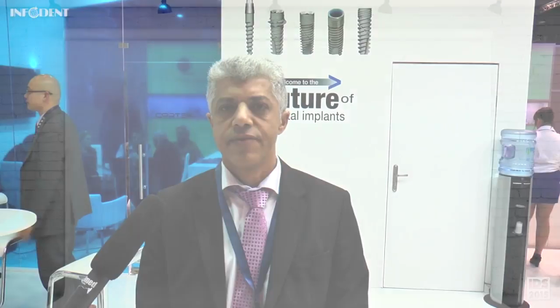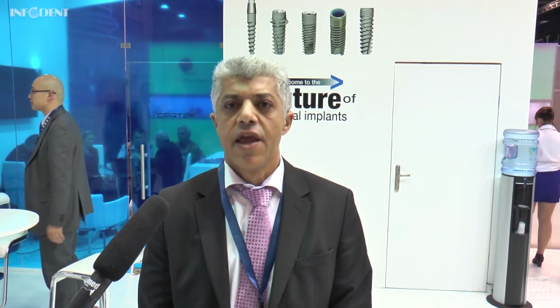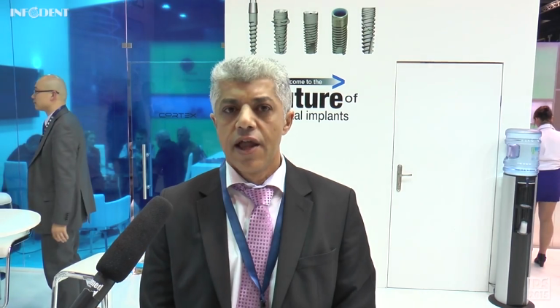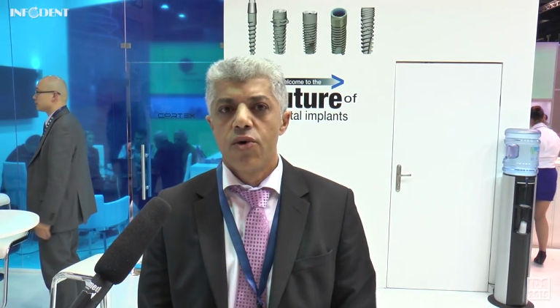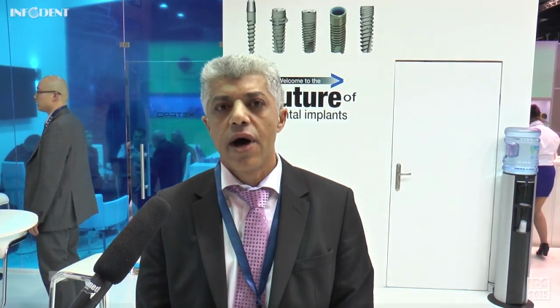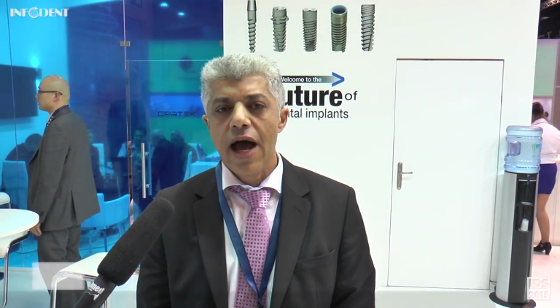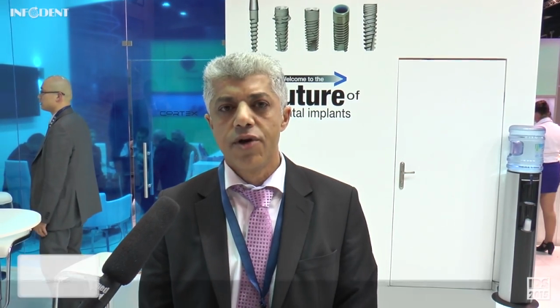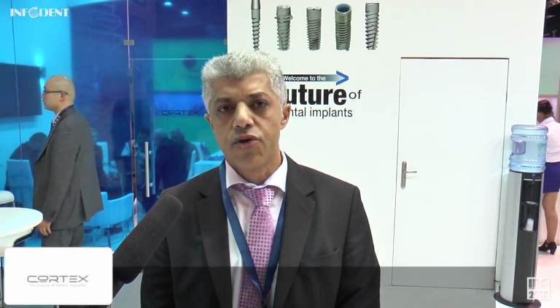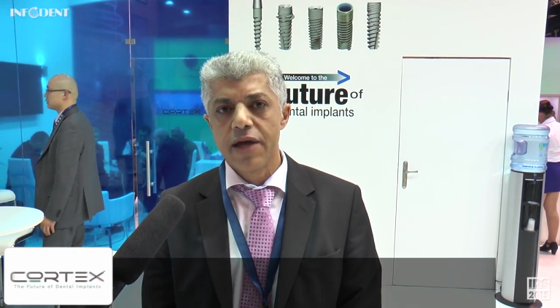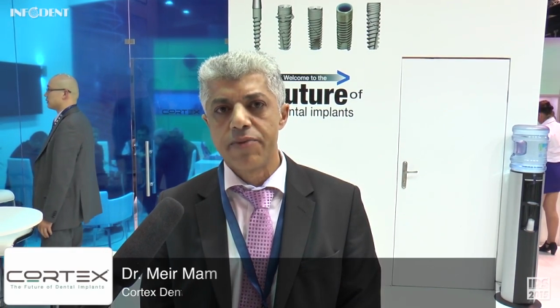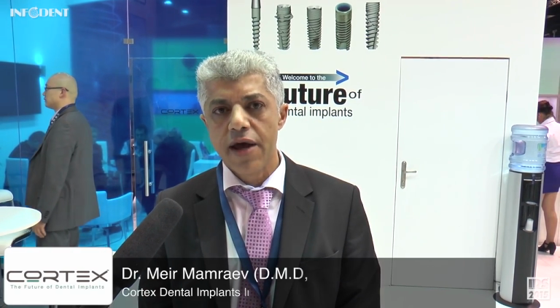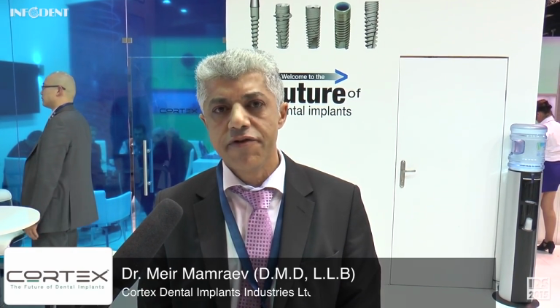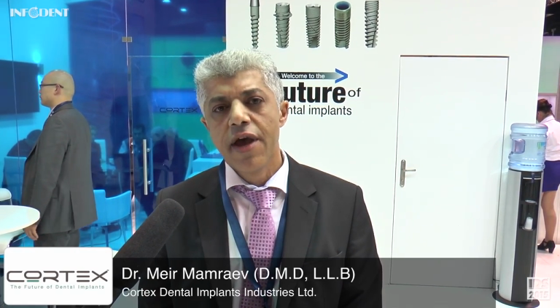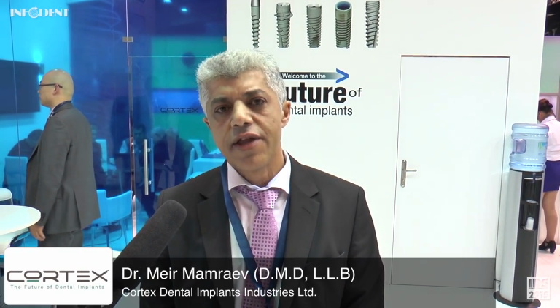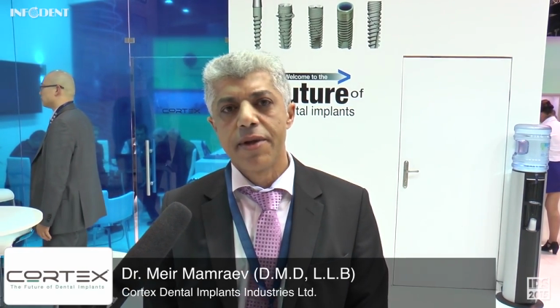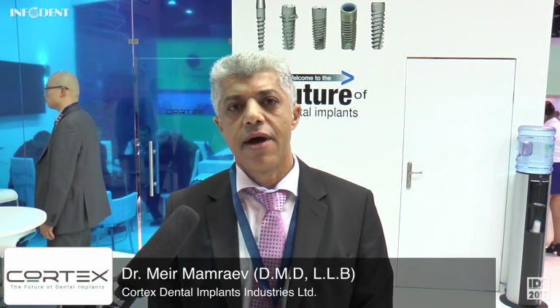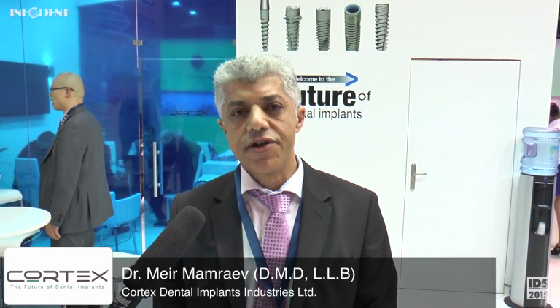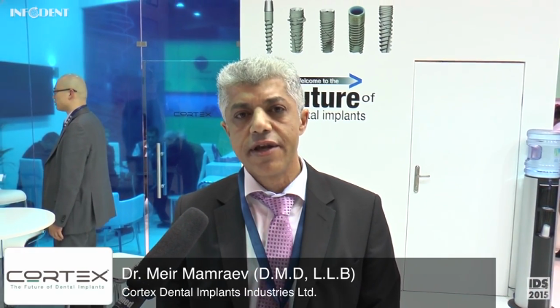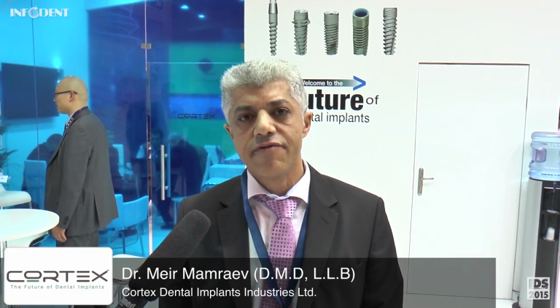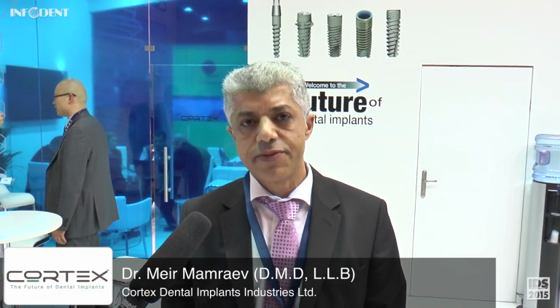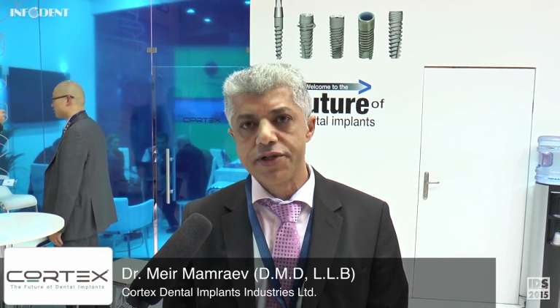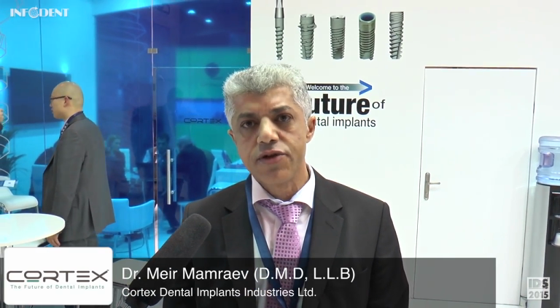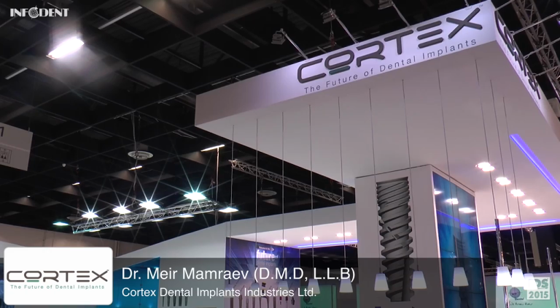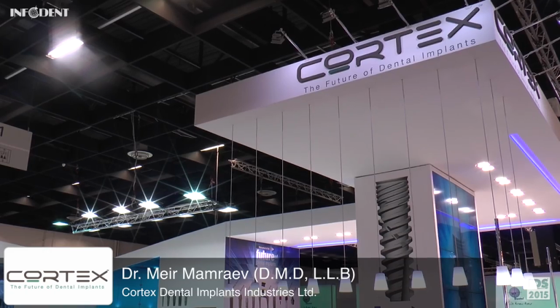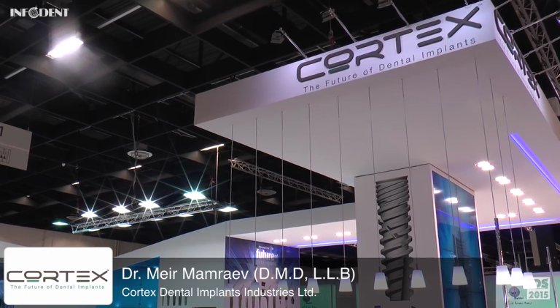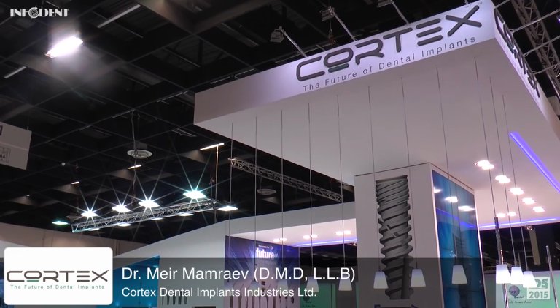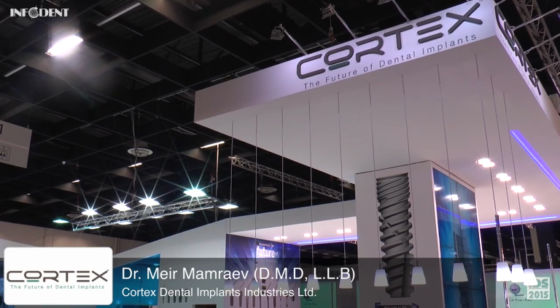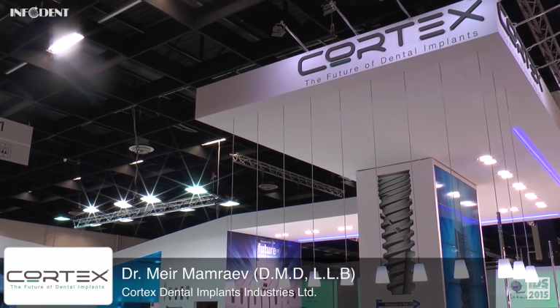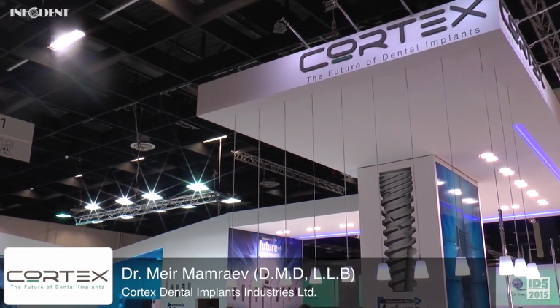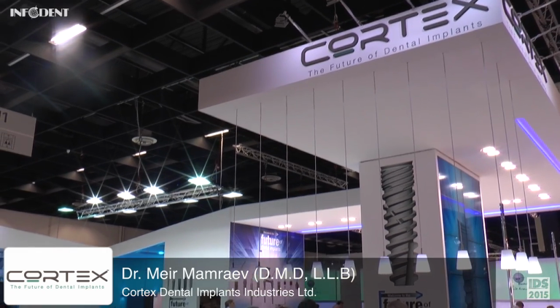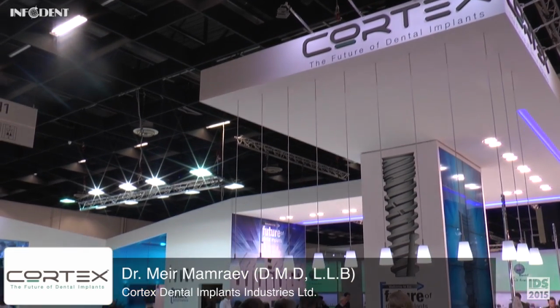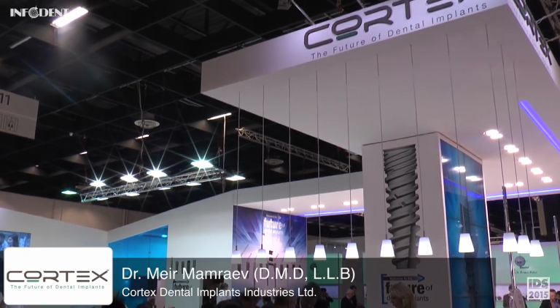Hello, I'm Dr. Meir Mamraev and I'm an R&D Vice President of Cortex Dental Implant Industries.